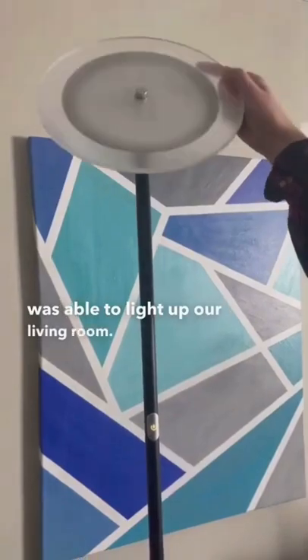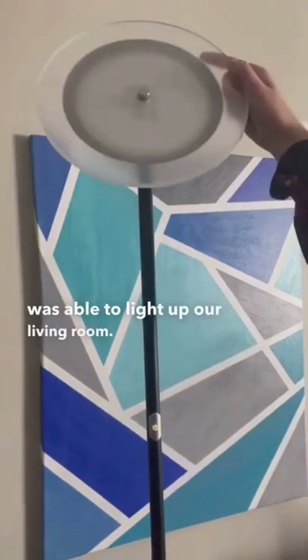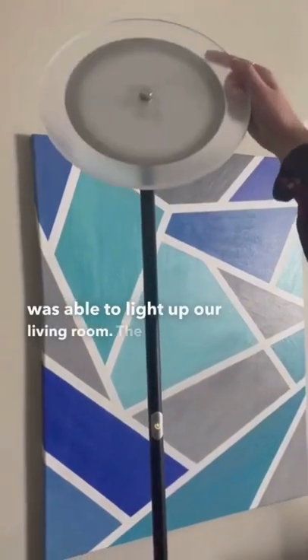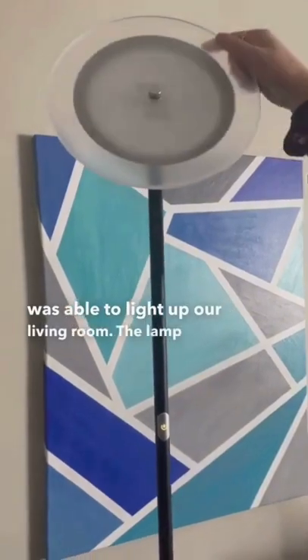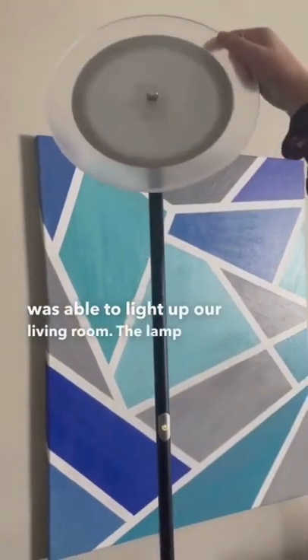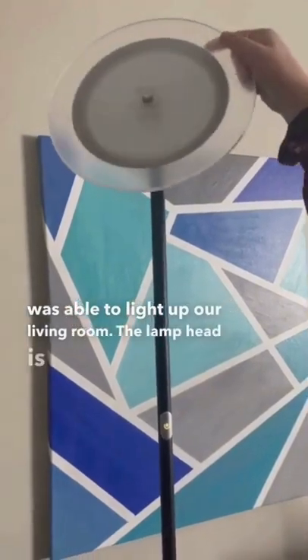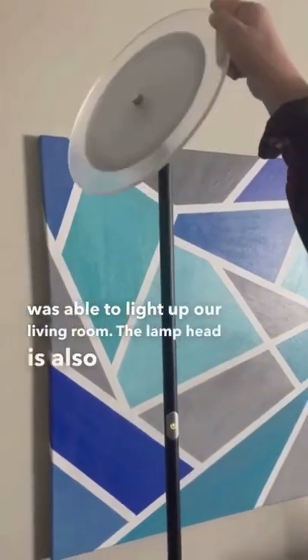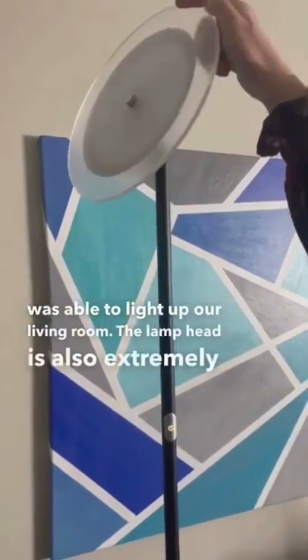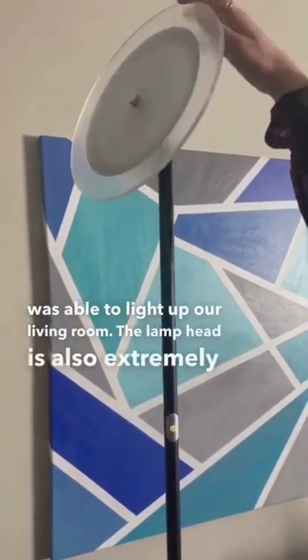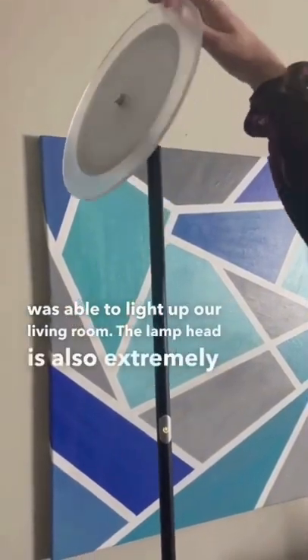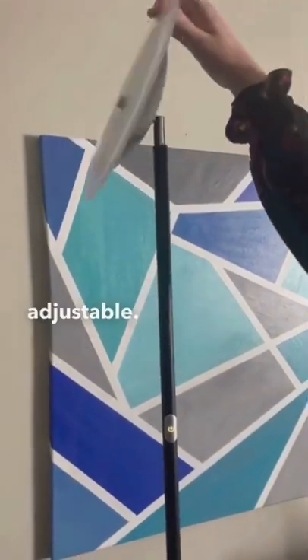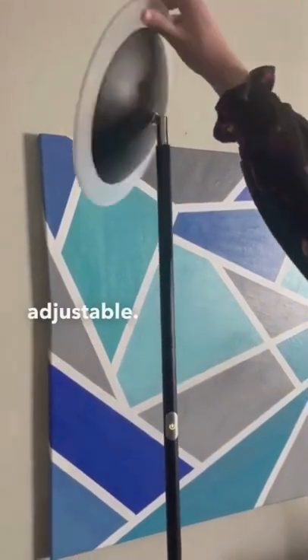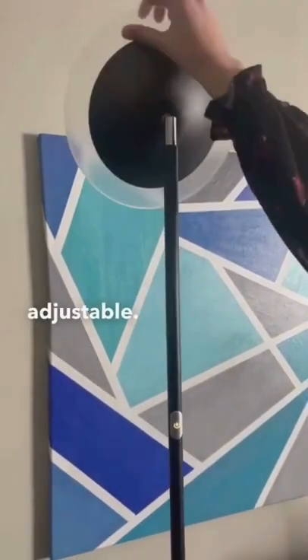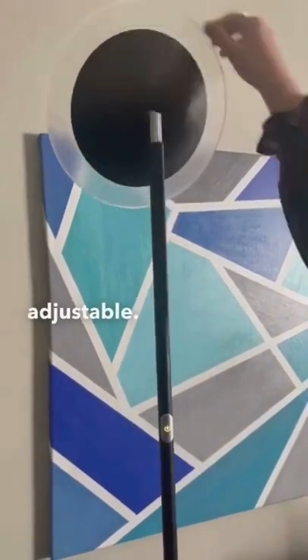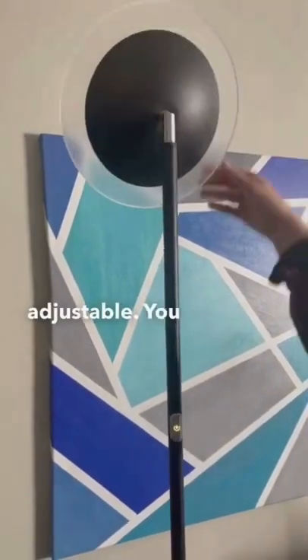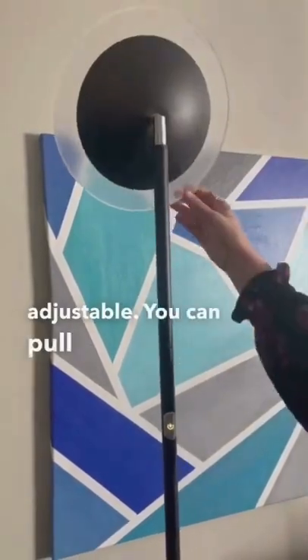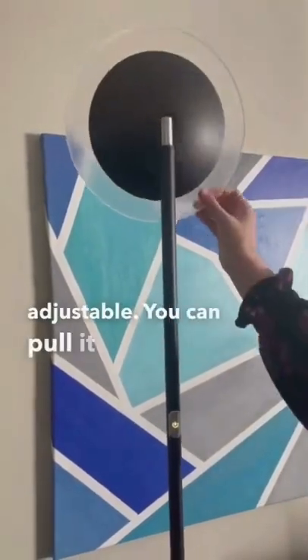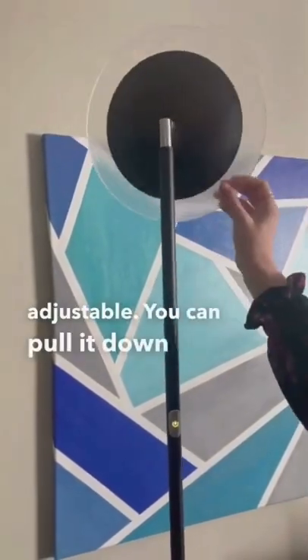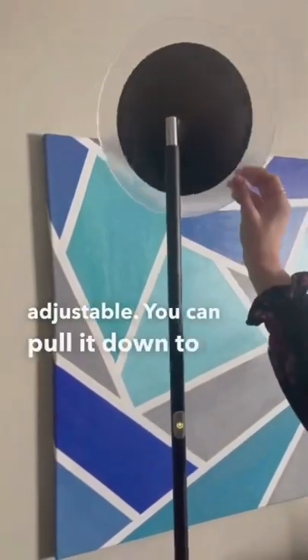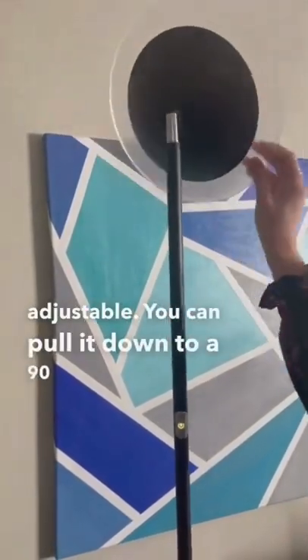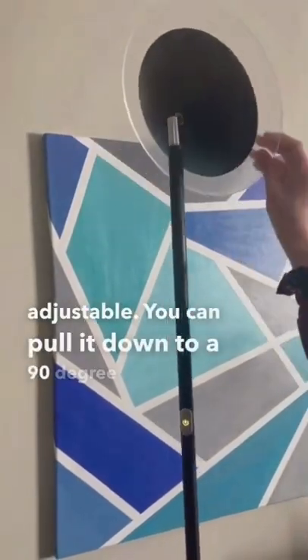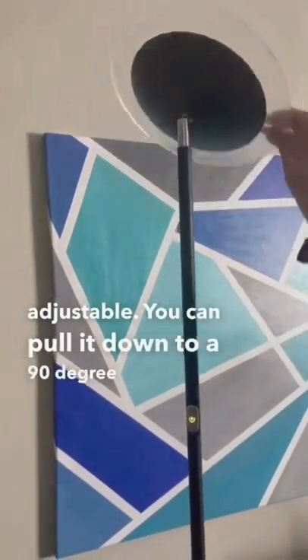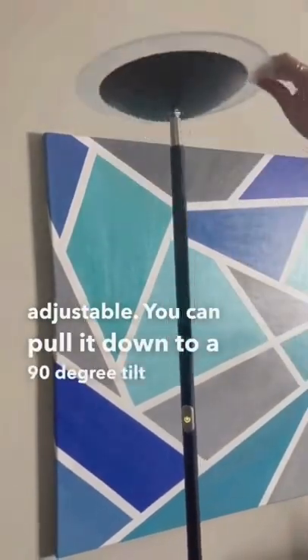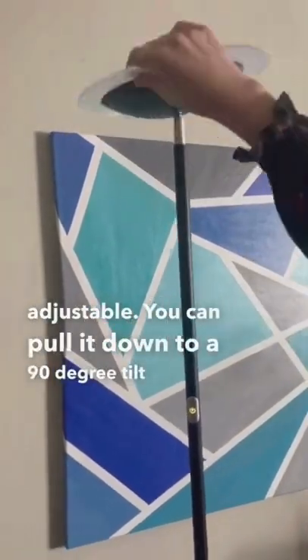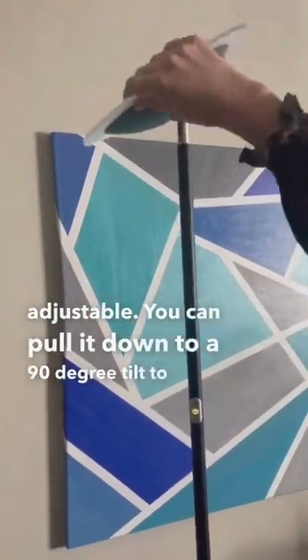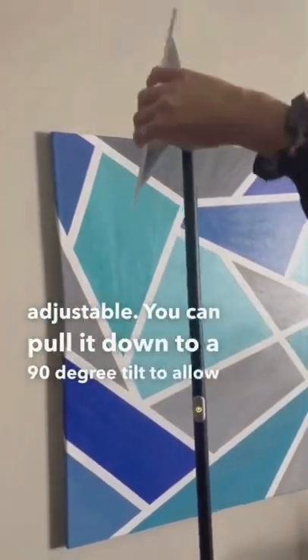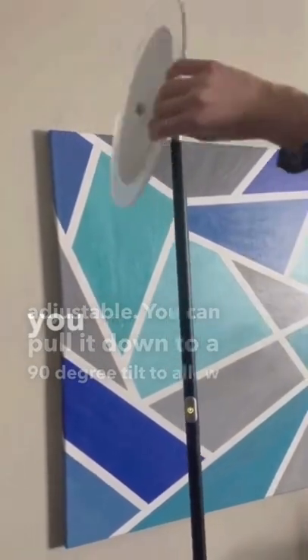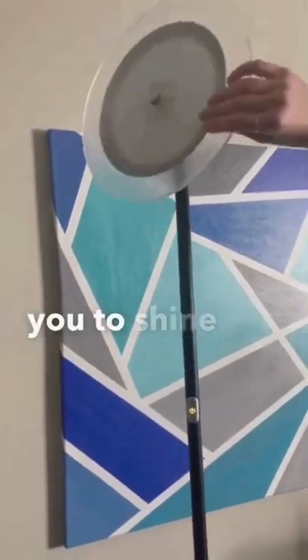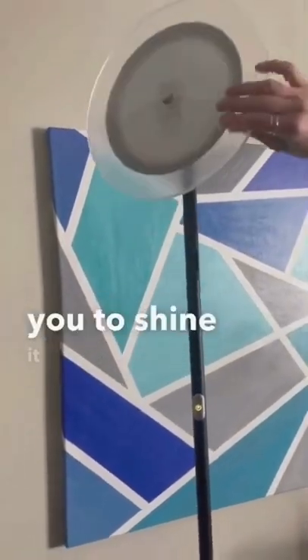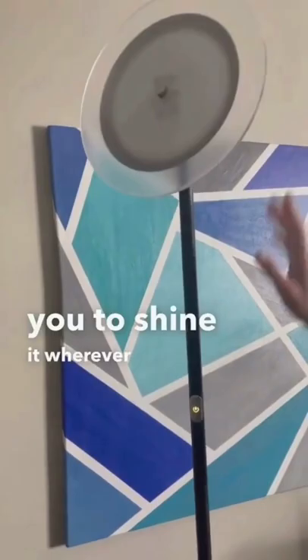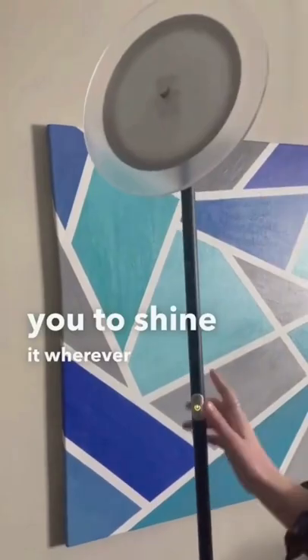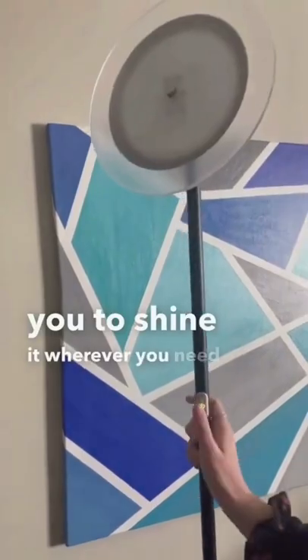The lamp pad is also extremely adjustable. You can pull it down to a 90 degree tilt to allow you to shine it wherever you need it.